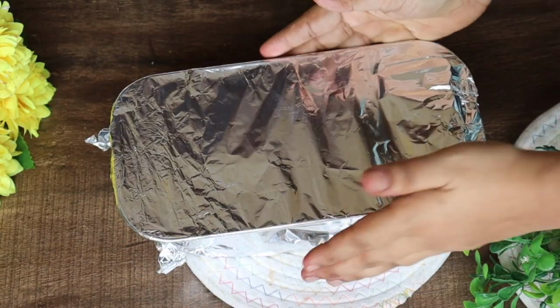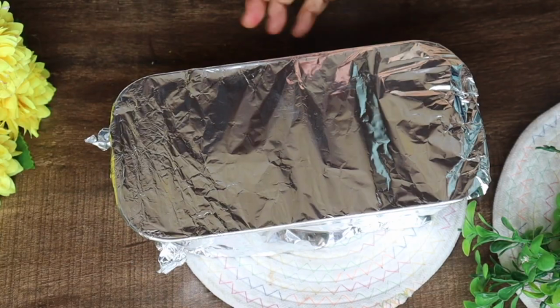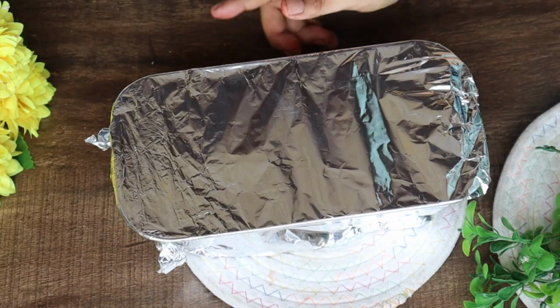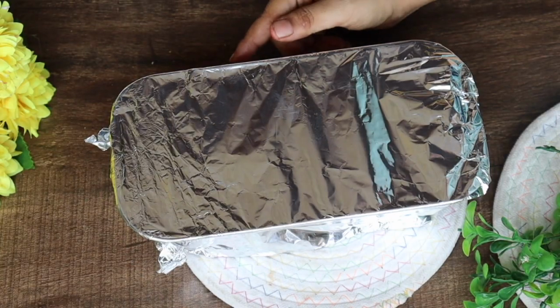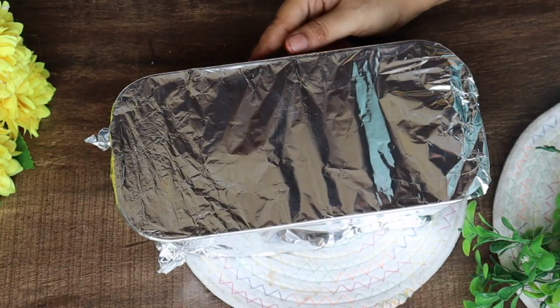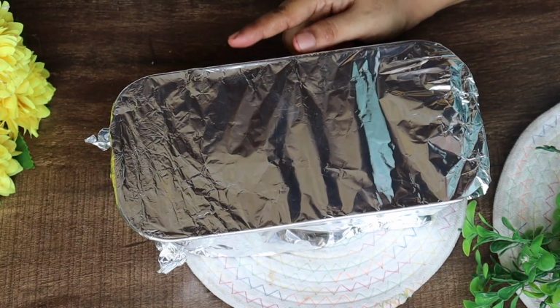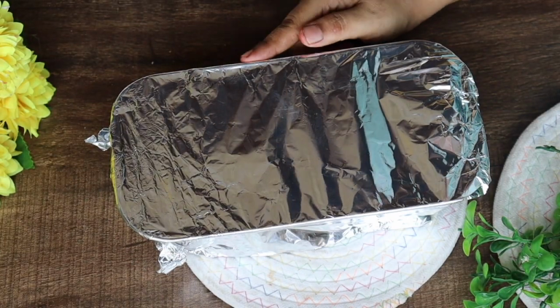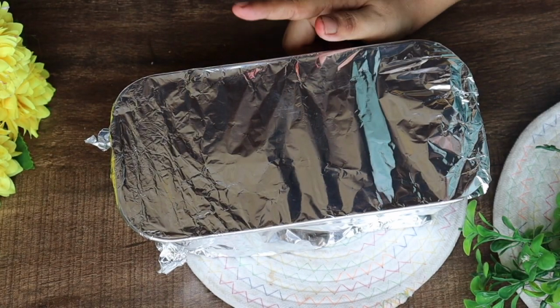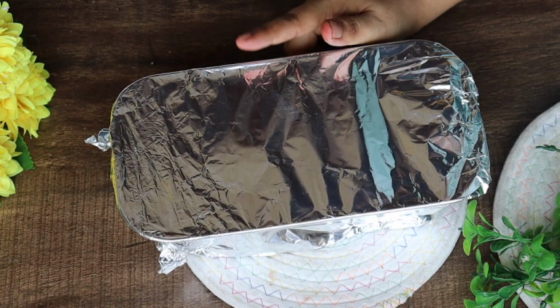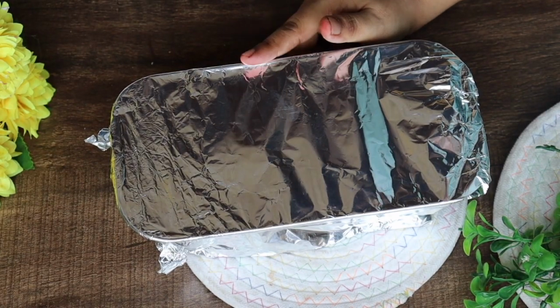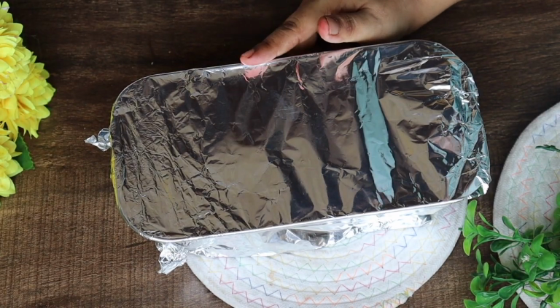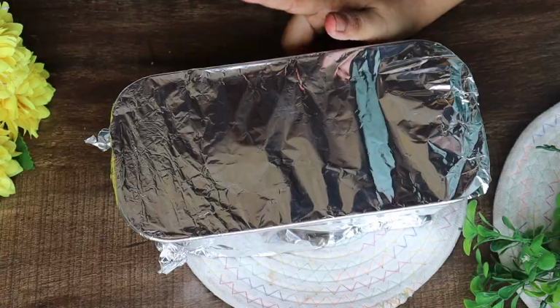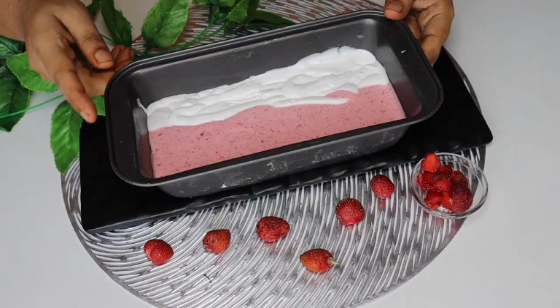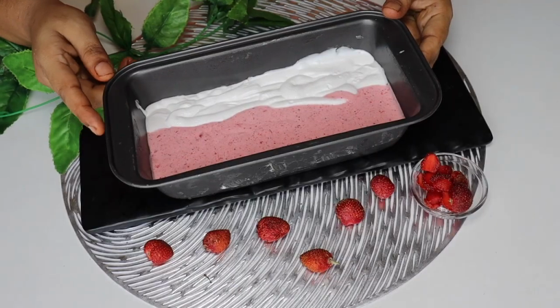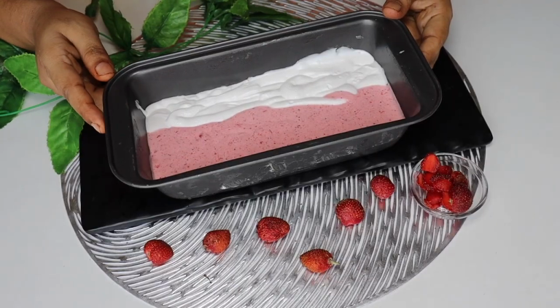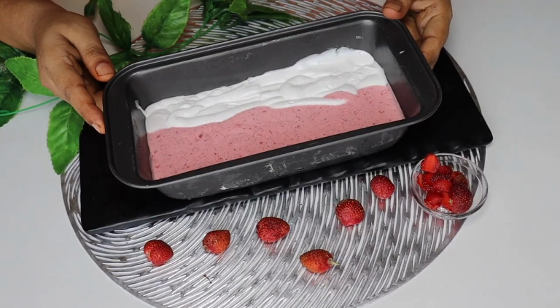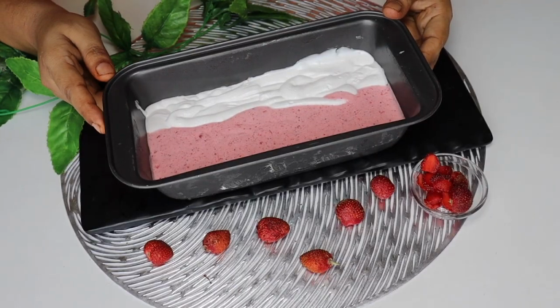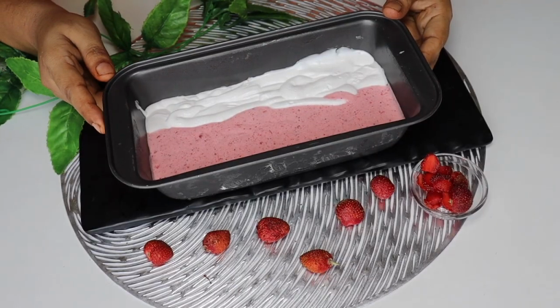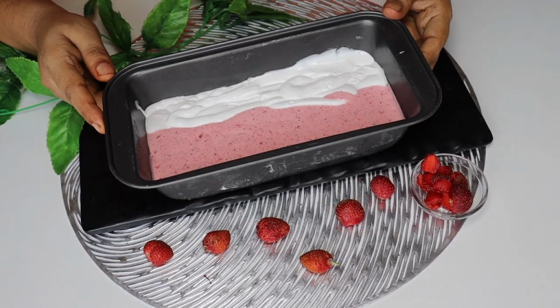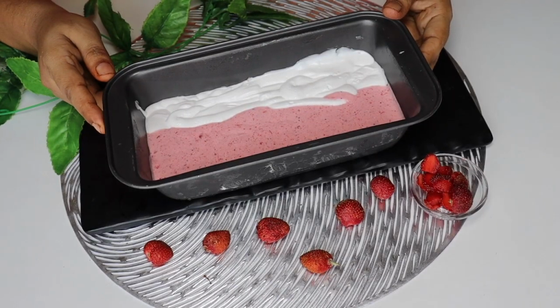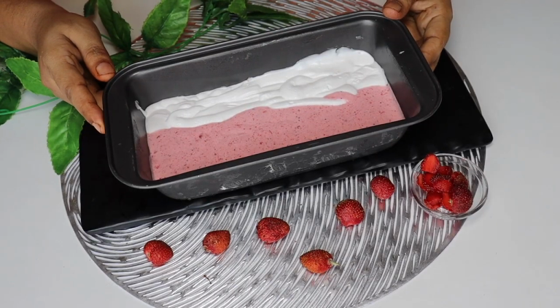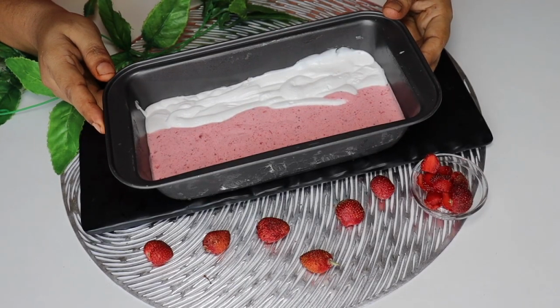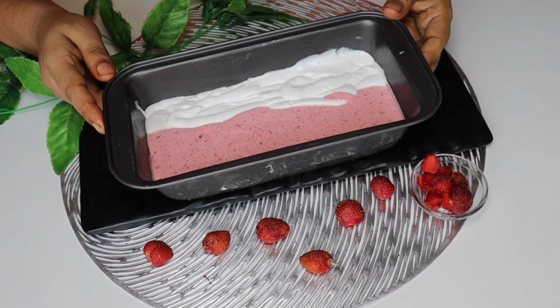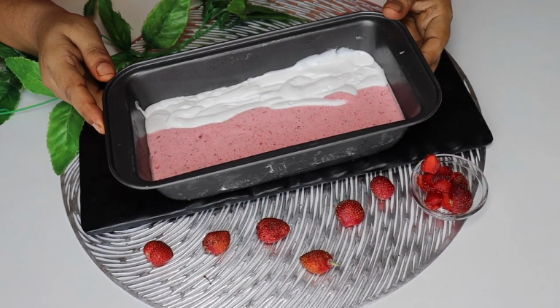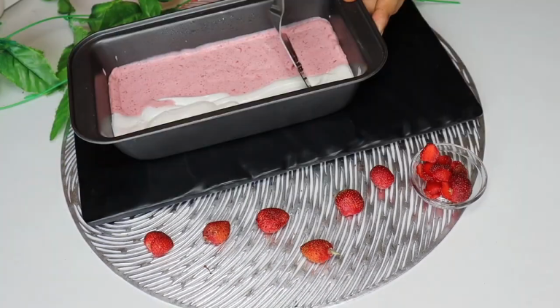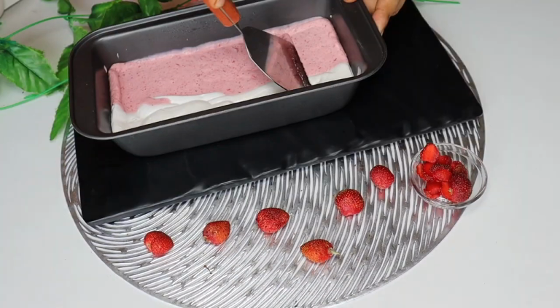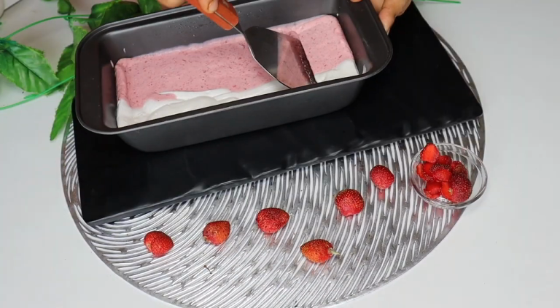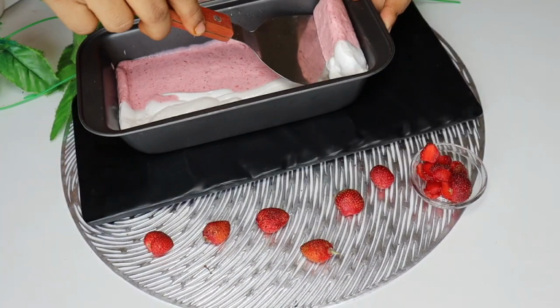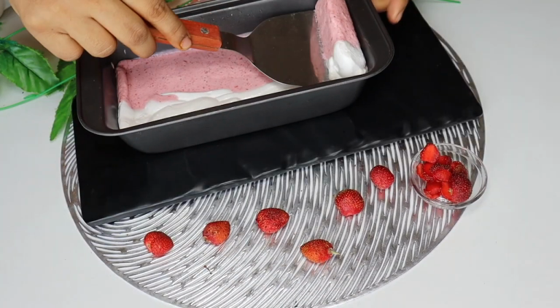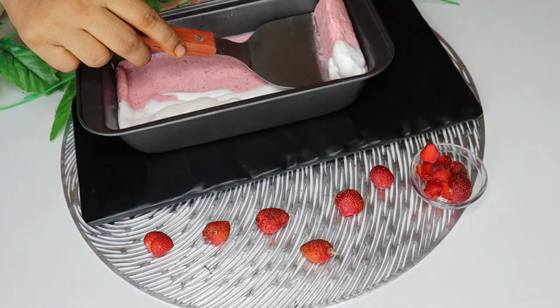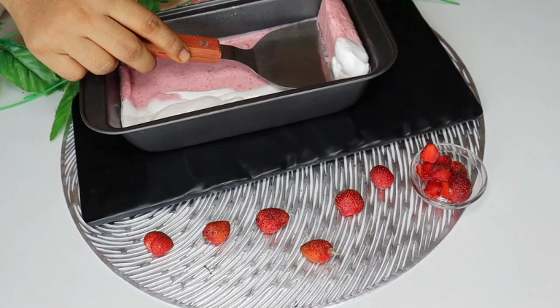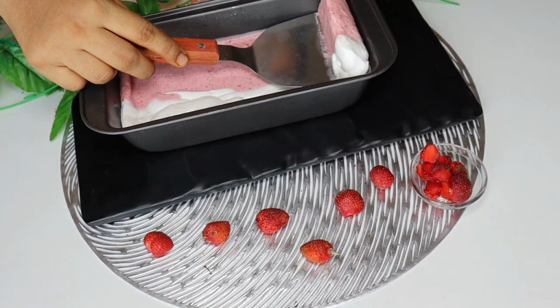Then add cling wrap or foil and put it in the refrigerator. I have used it after leaving it overnight in the morning.